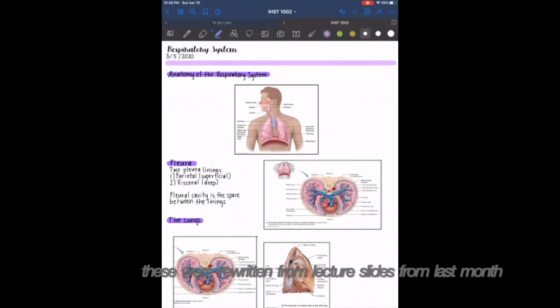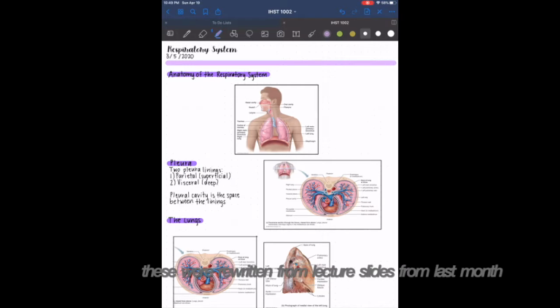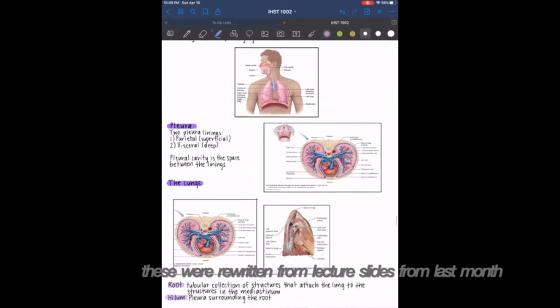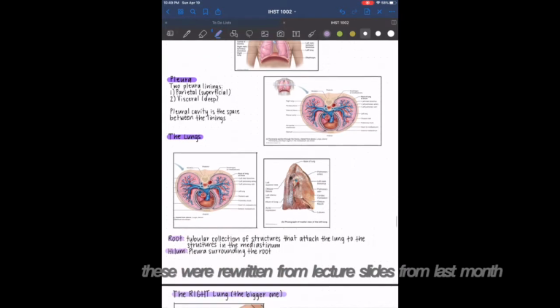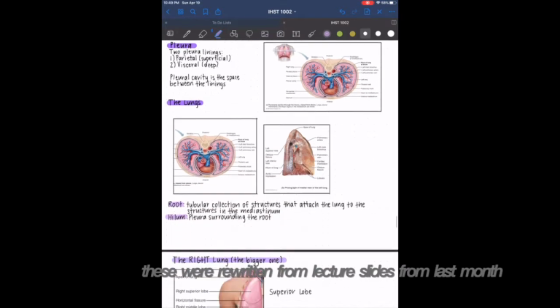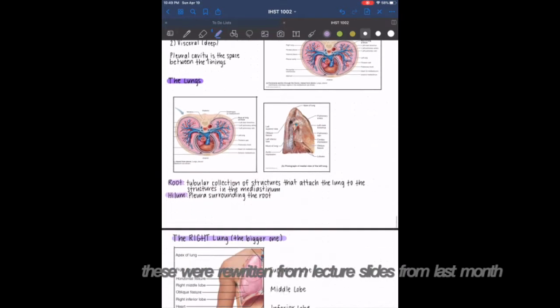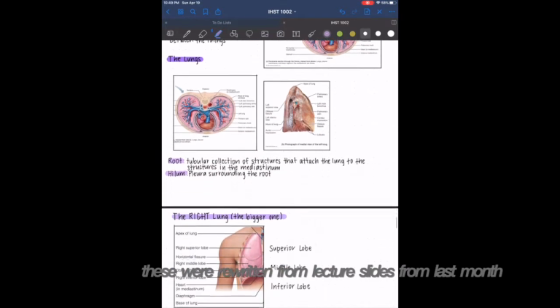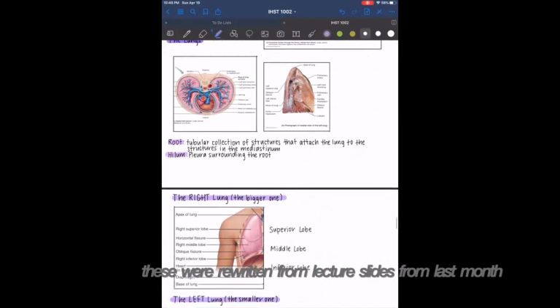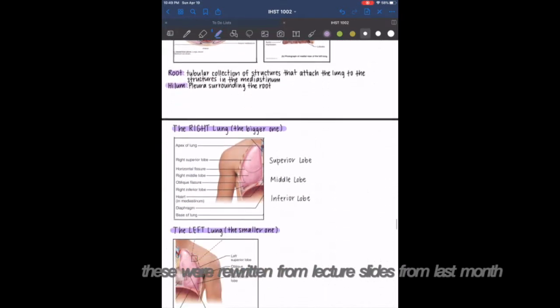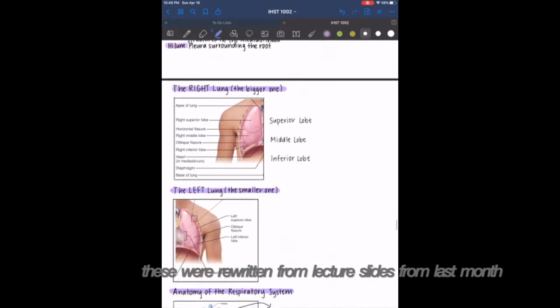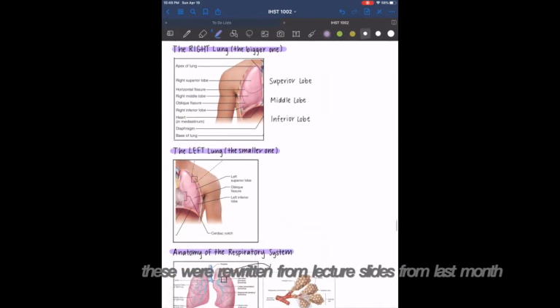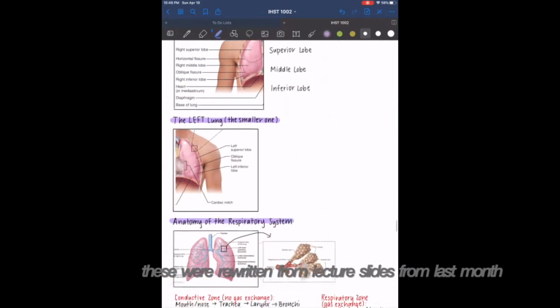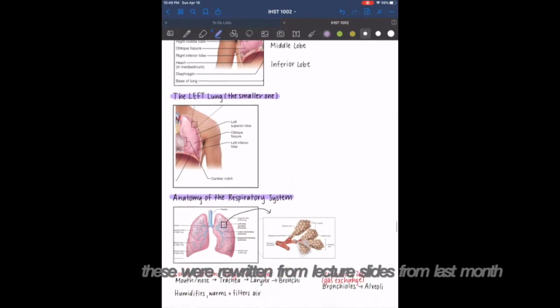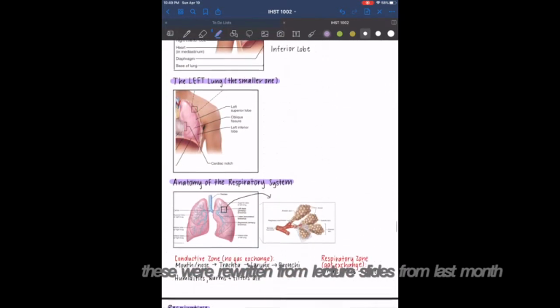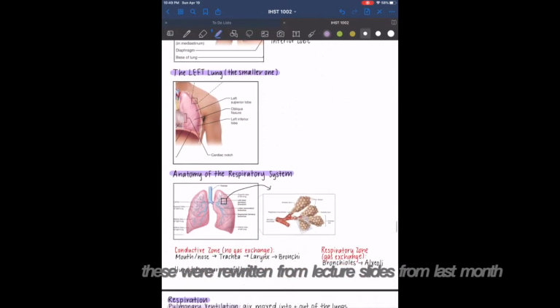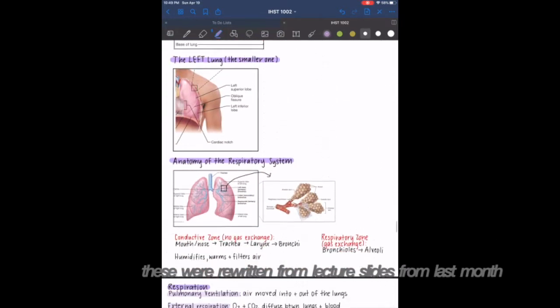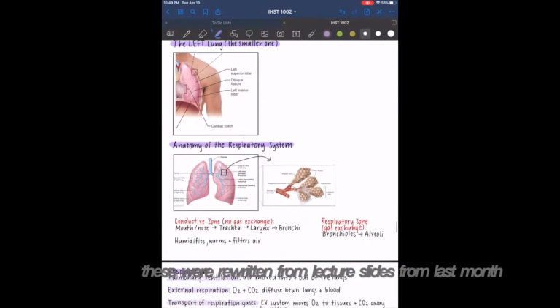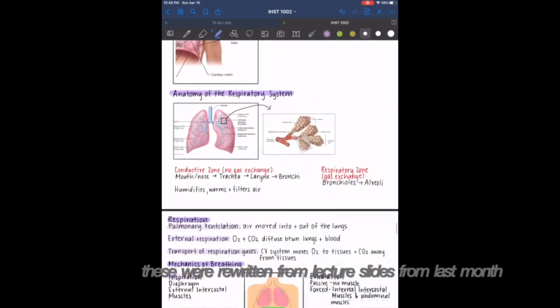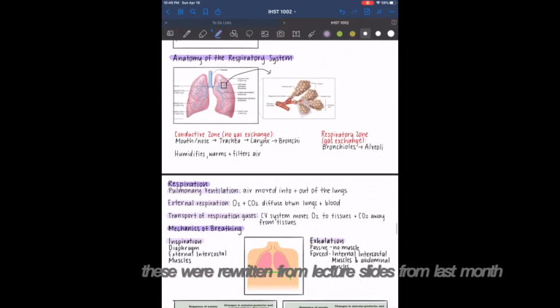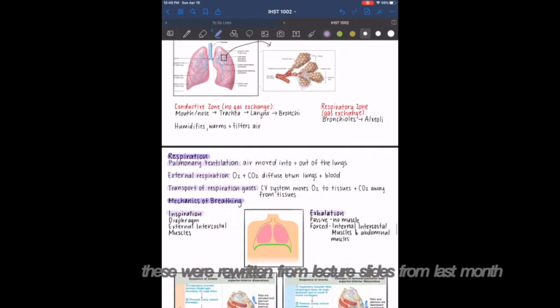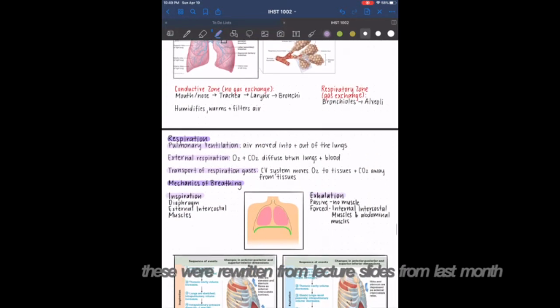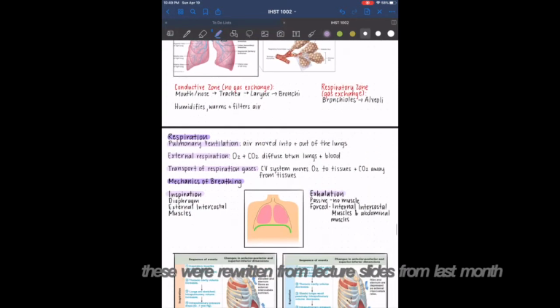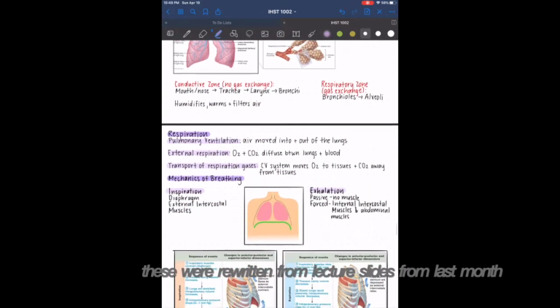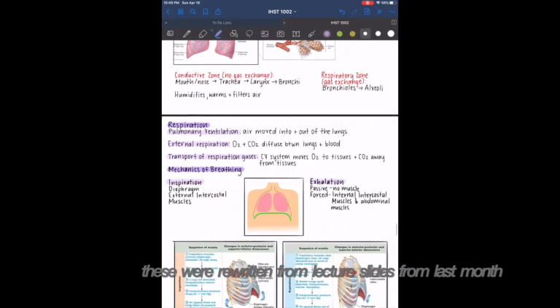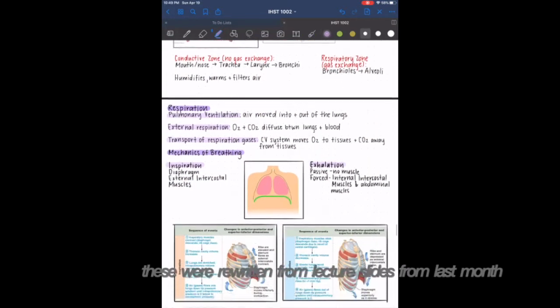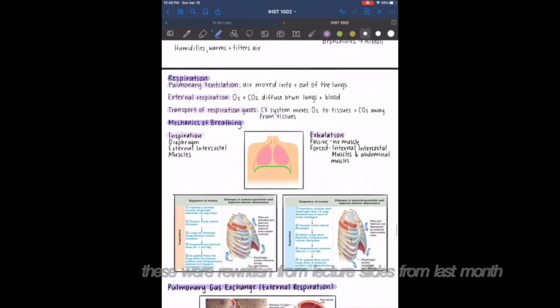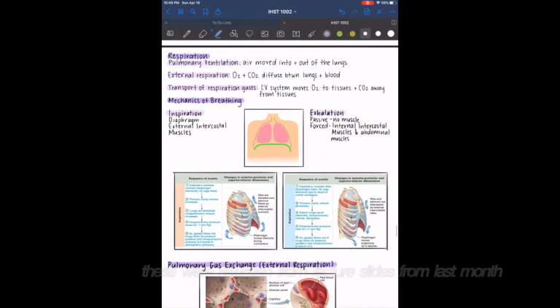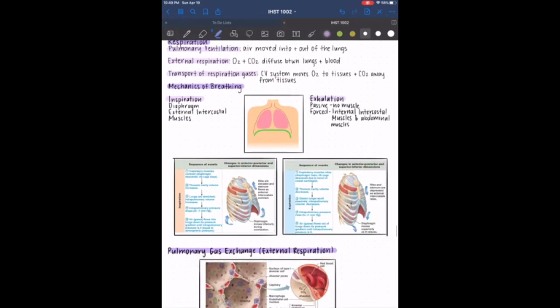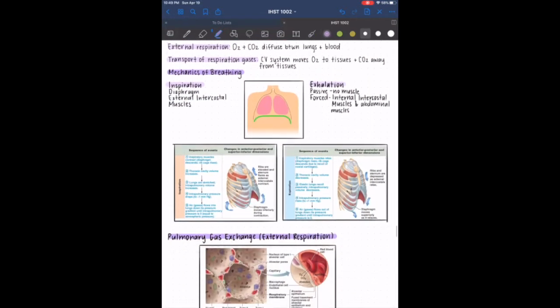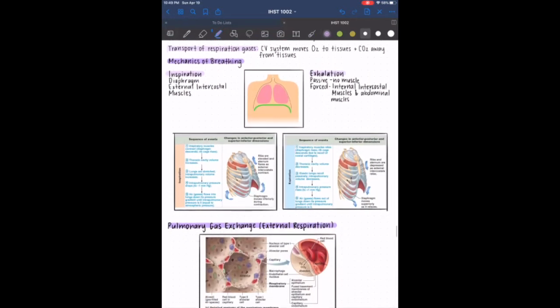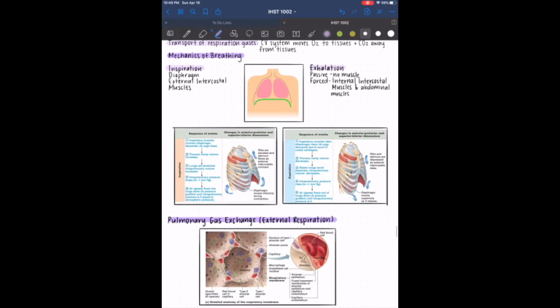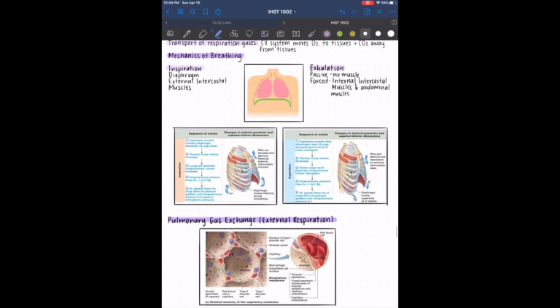Here are some of the notes that I rewrote and had to review for the respiratory system.